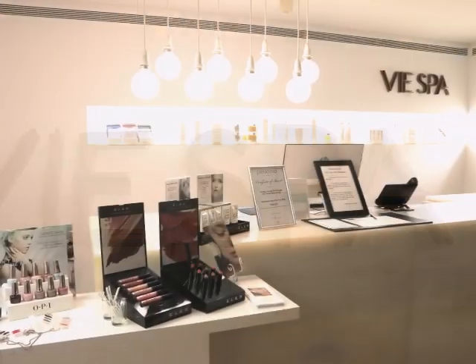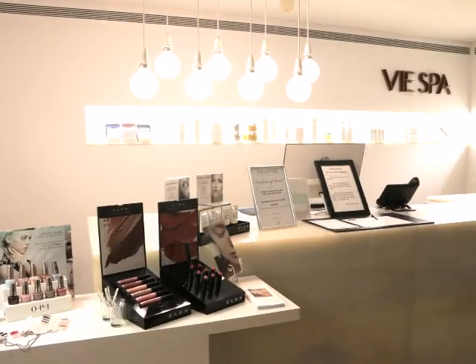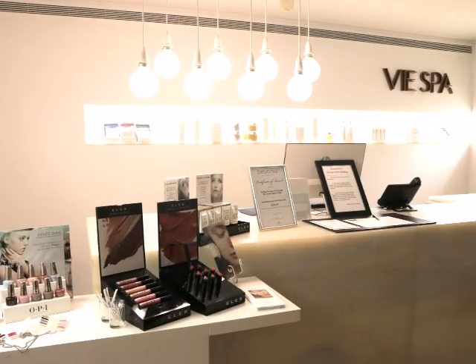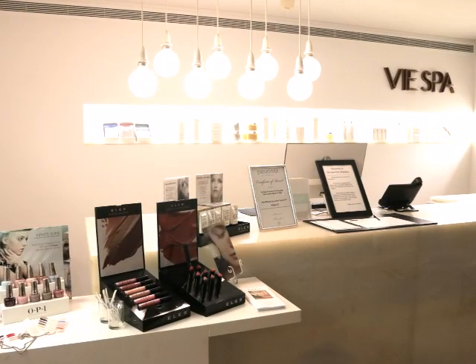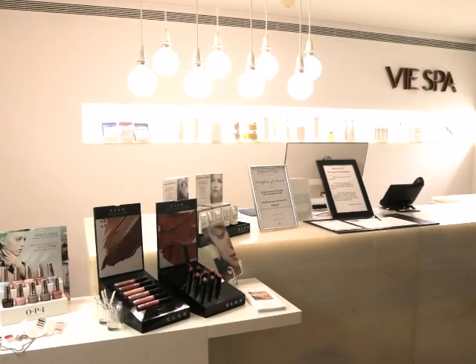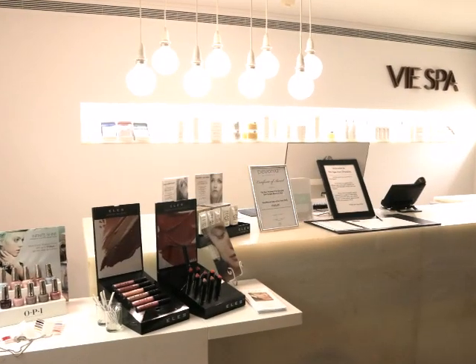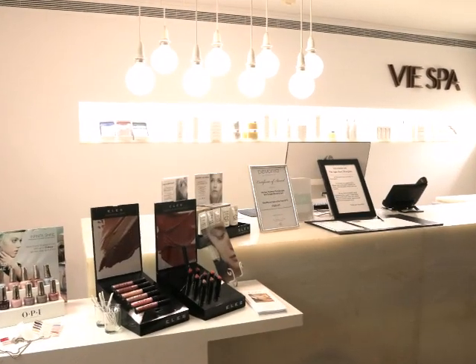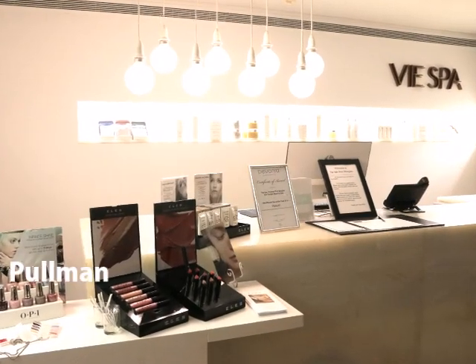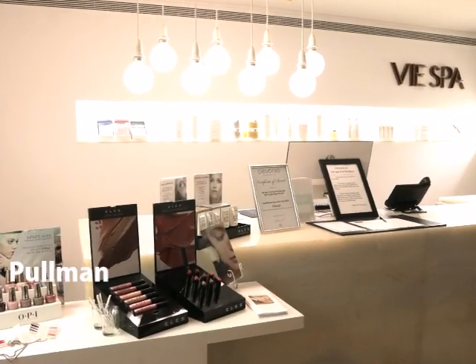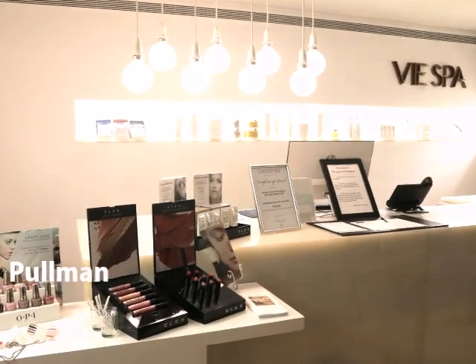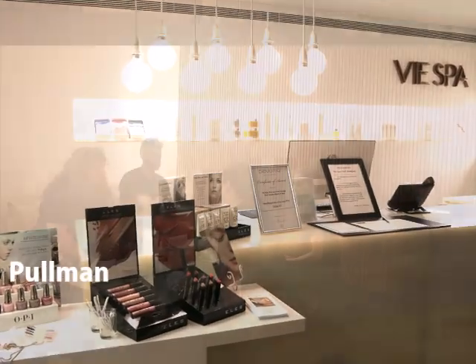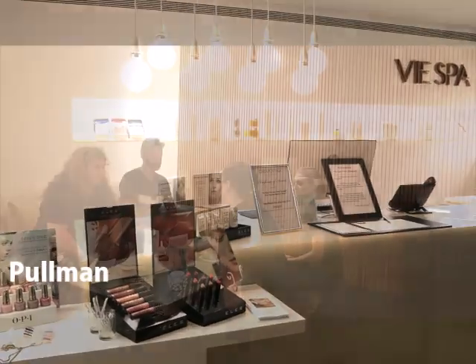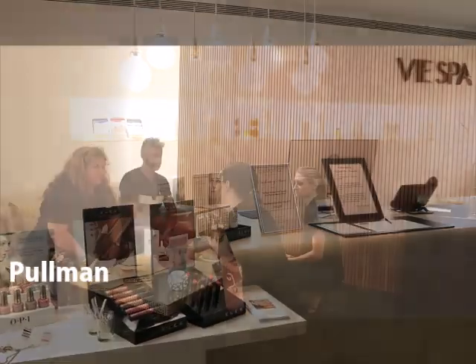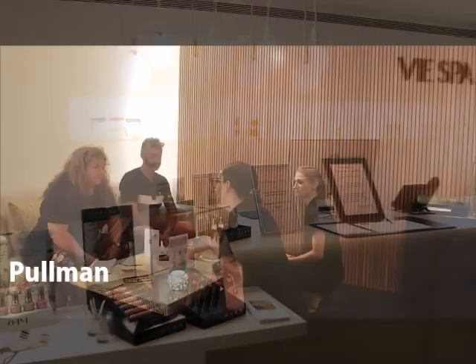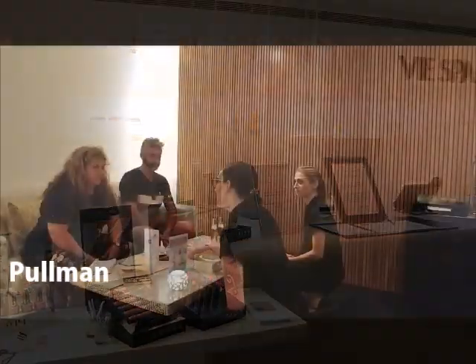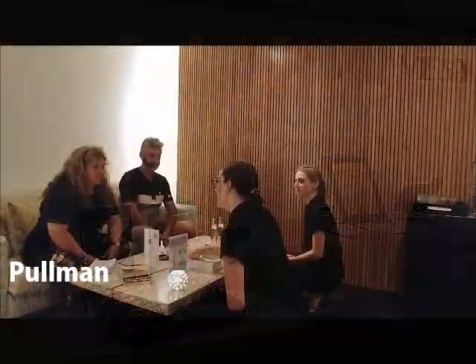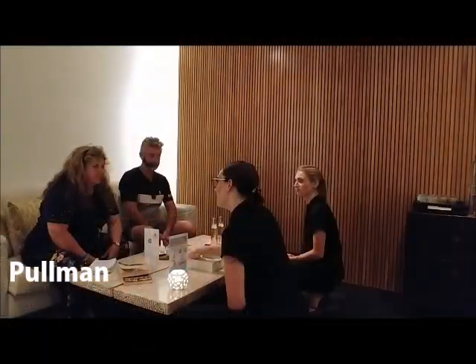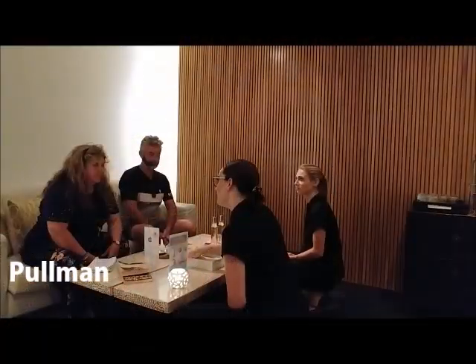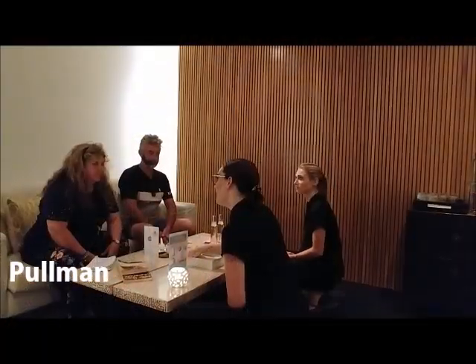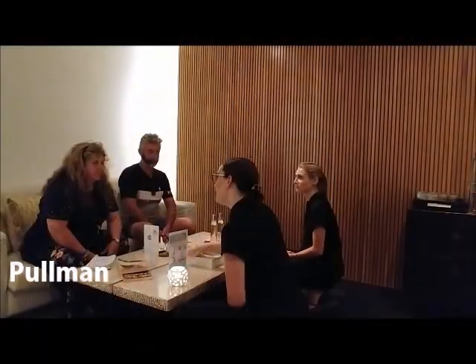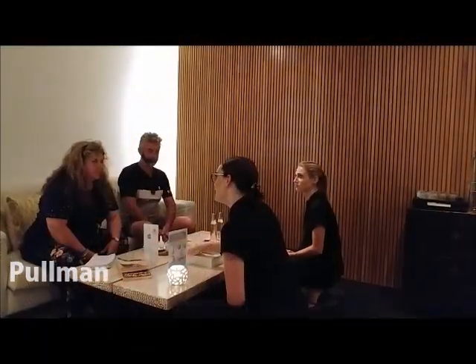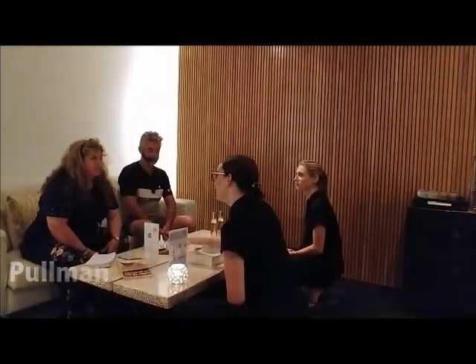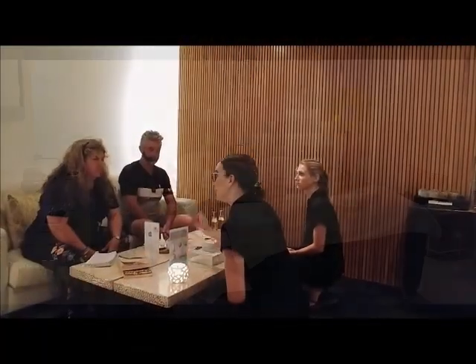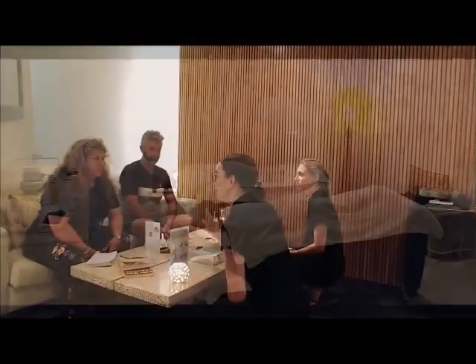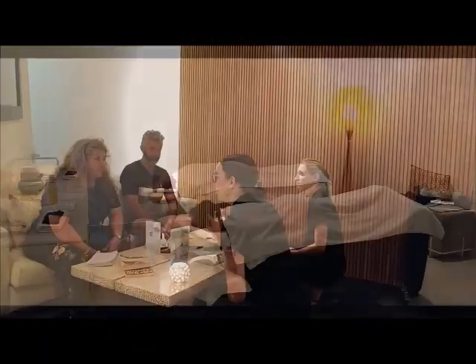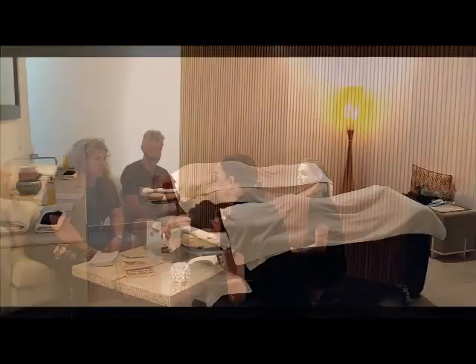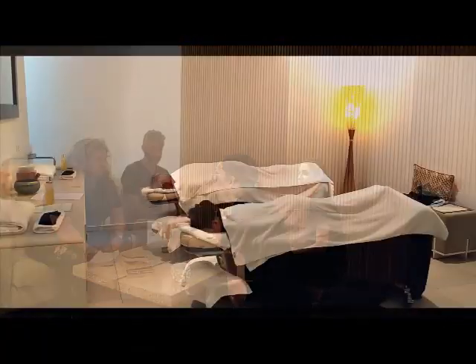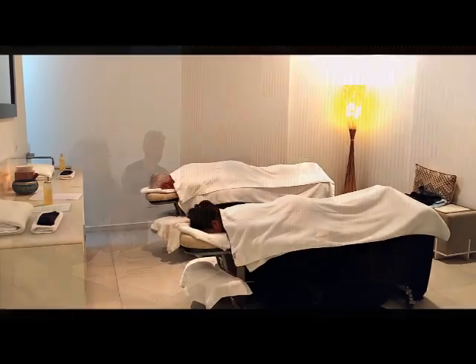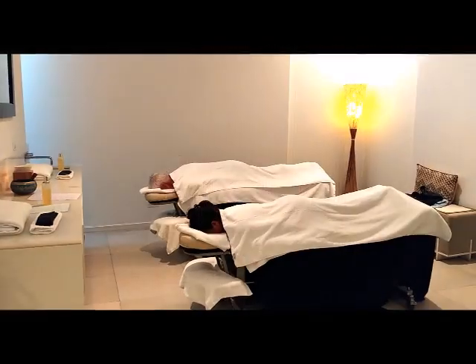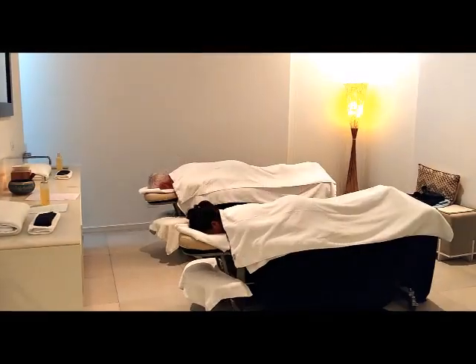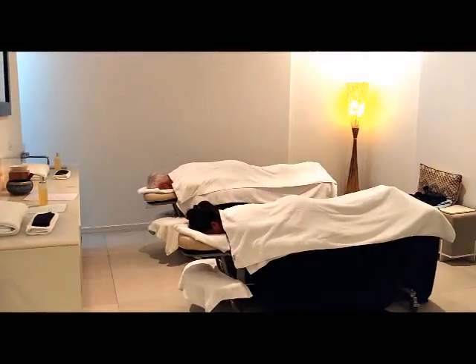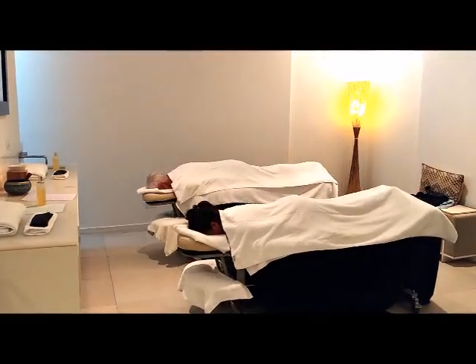In between eating, we managed to enjoy the spa at the Pullman Sea Temple — so relaxing.